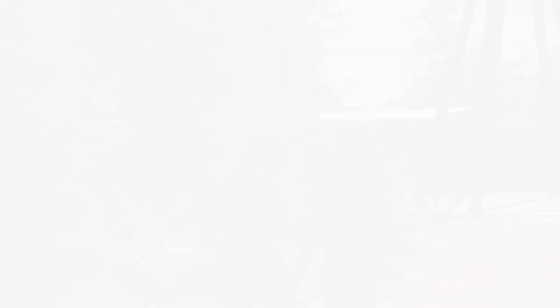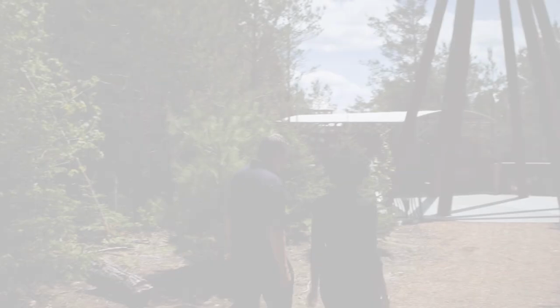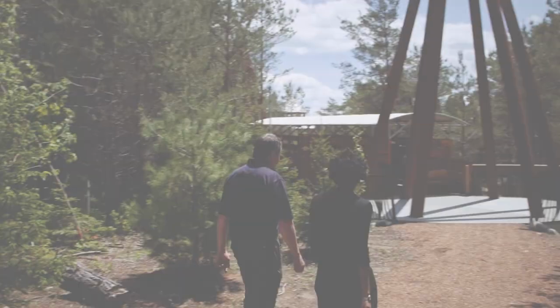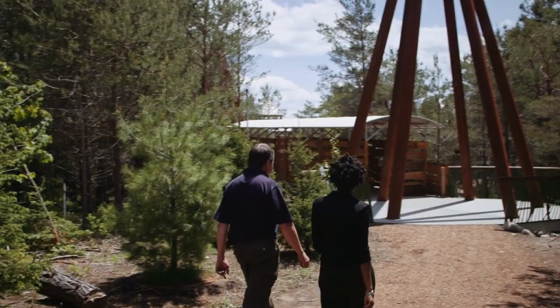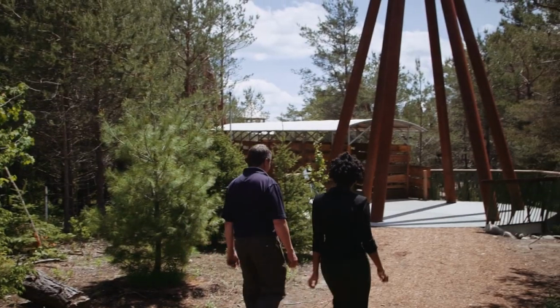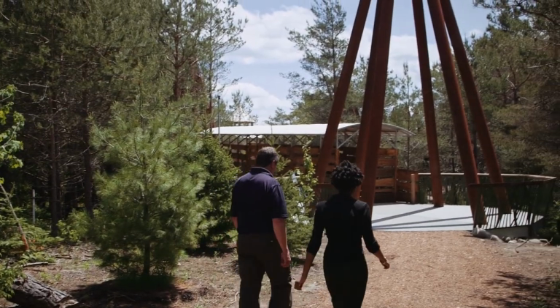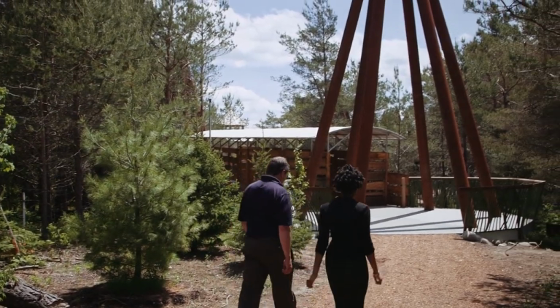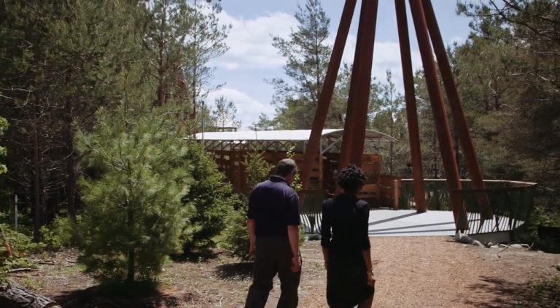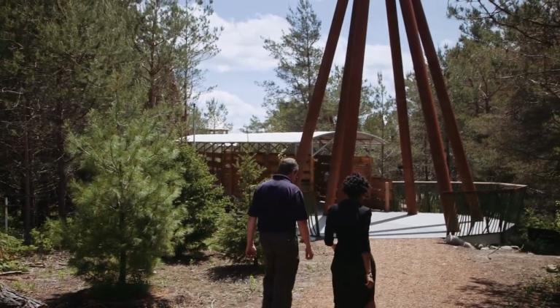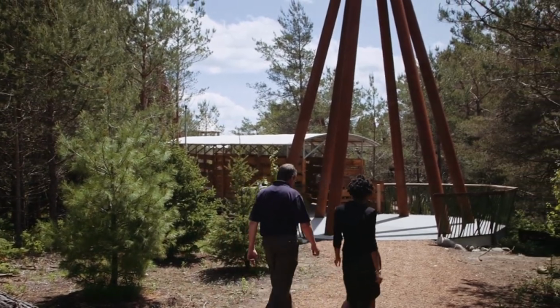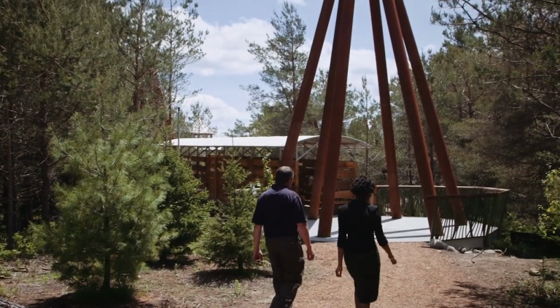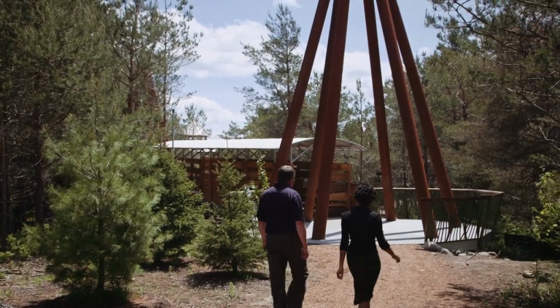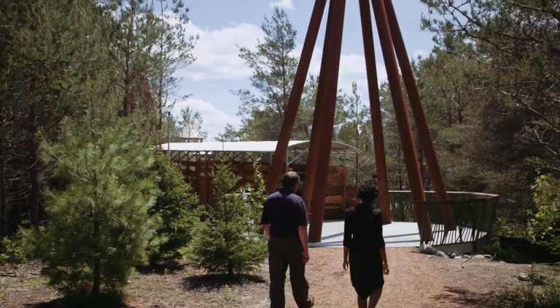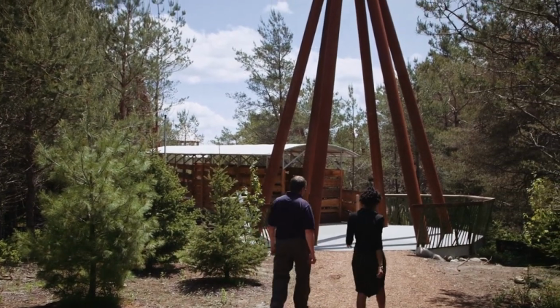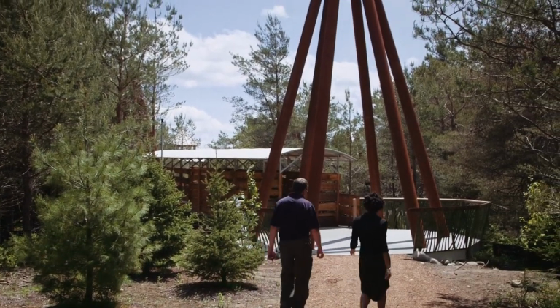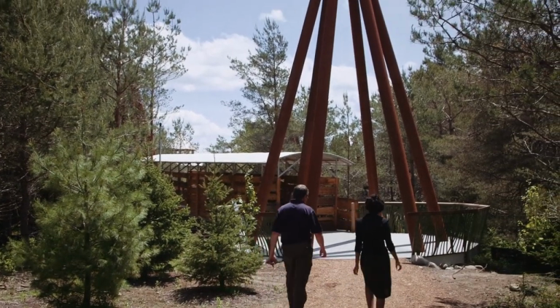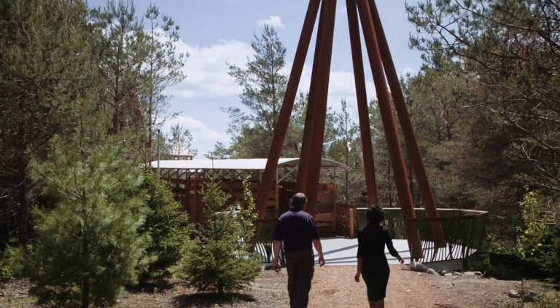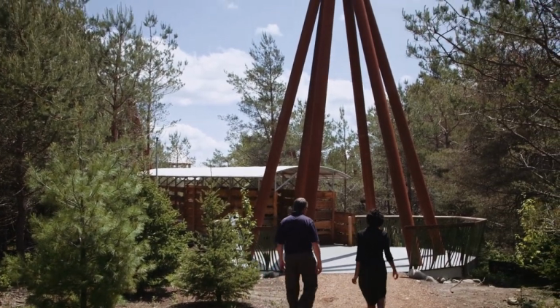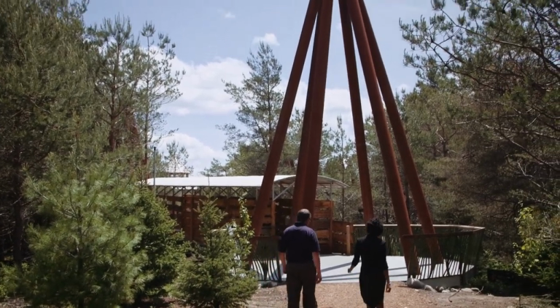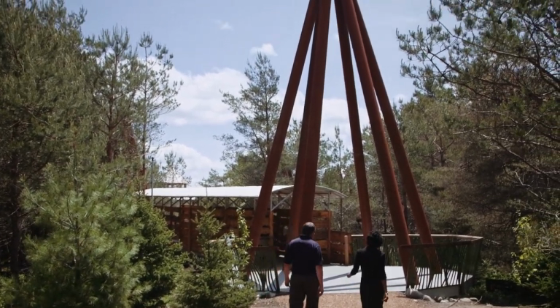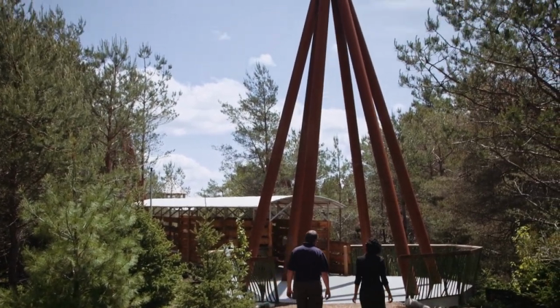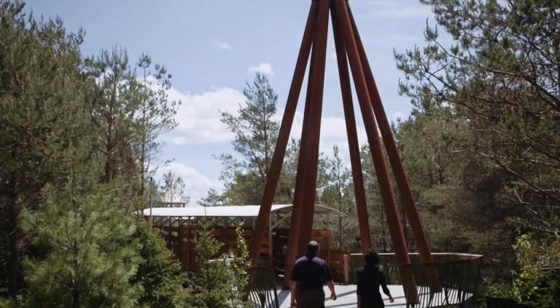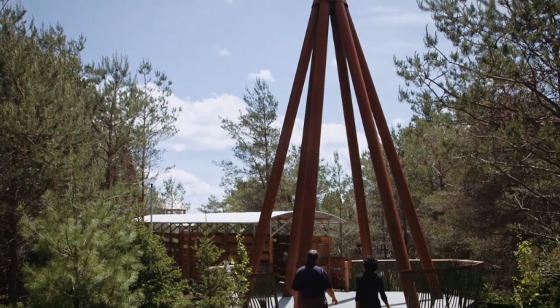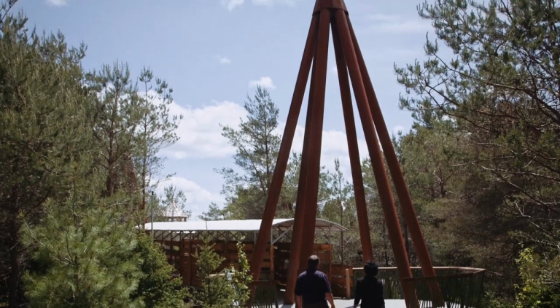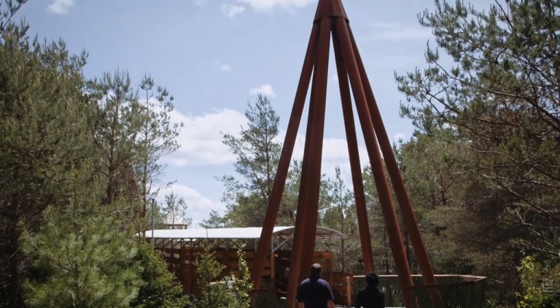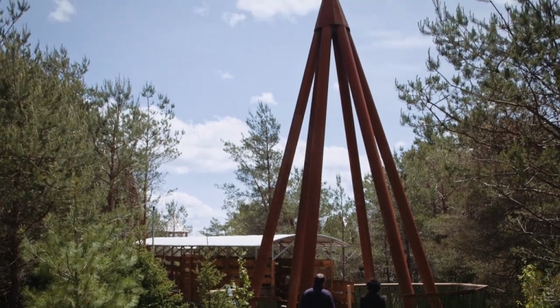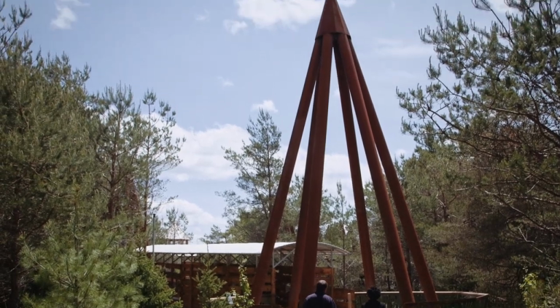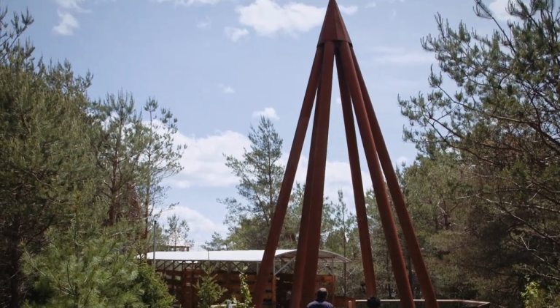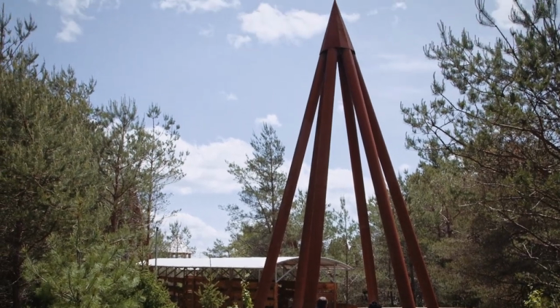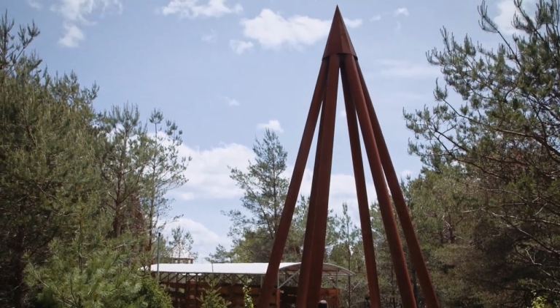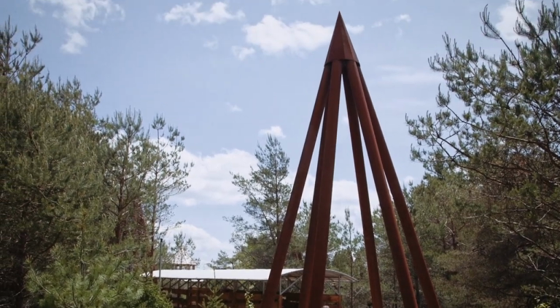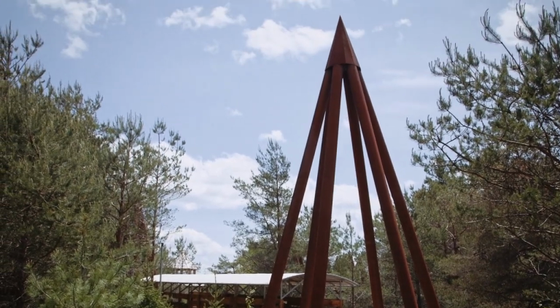The original designer for Wild Walk intended that these conical shapes represent the shape of an evergreen tree.